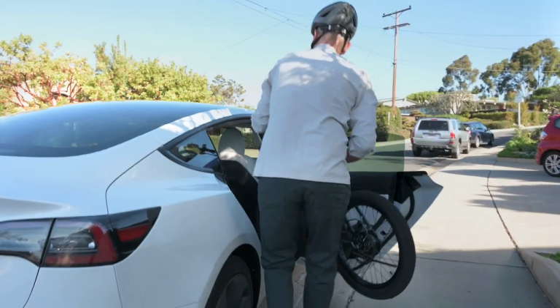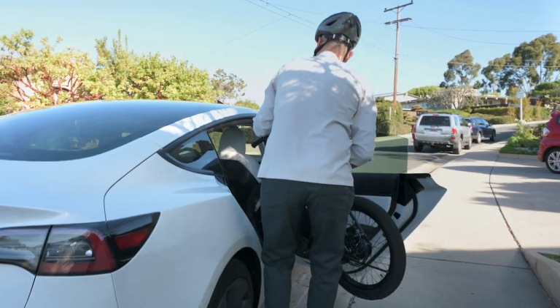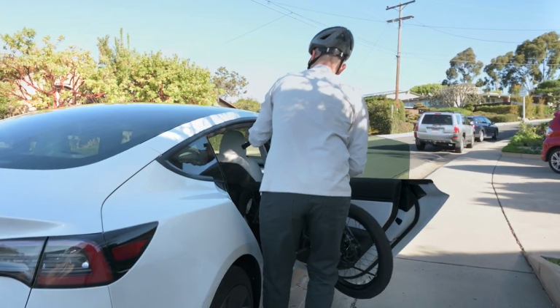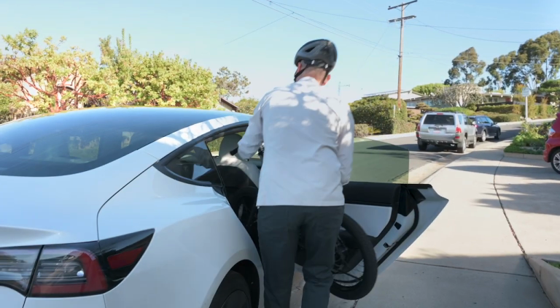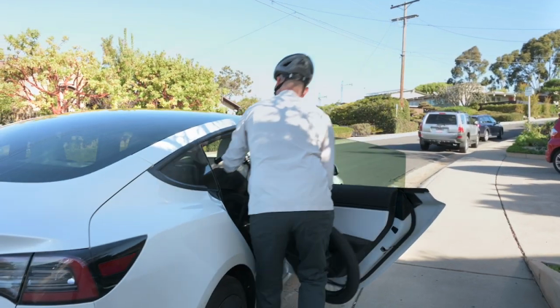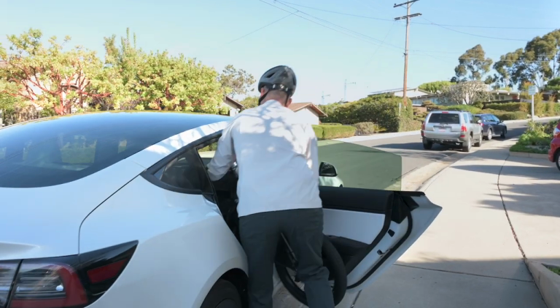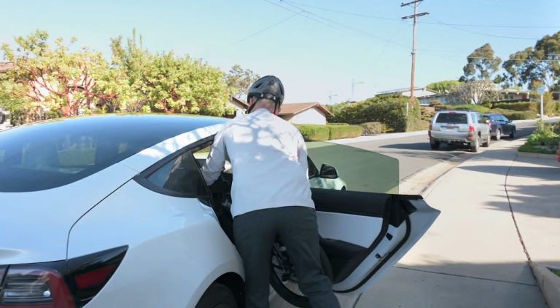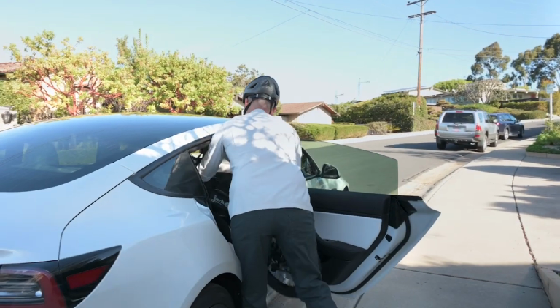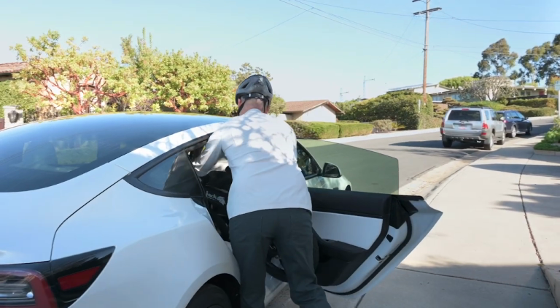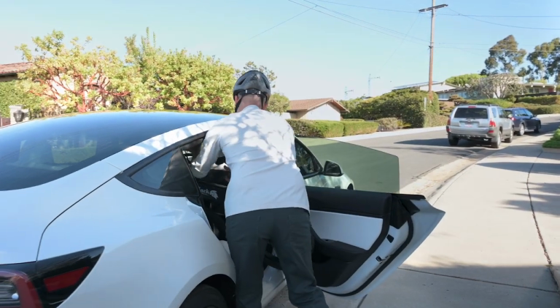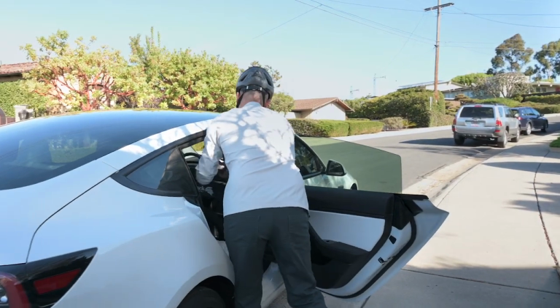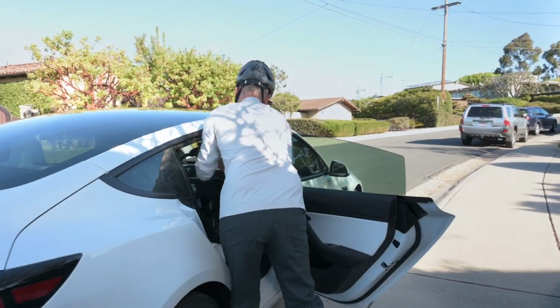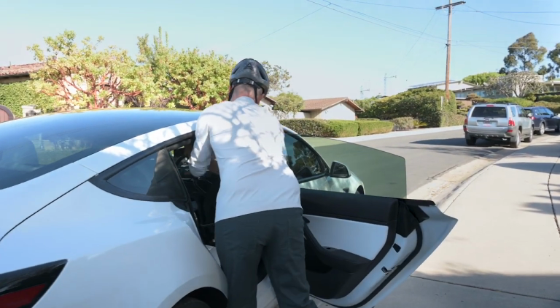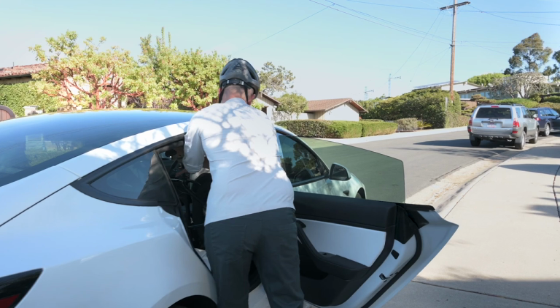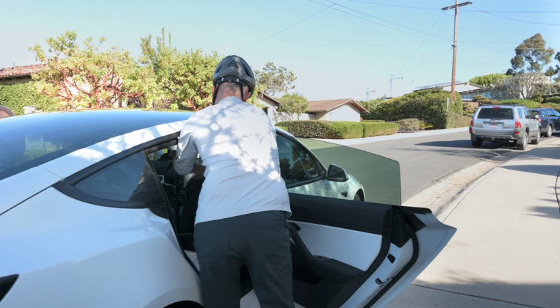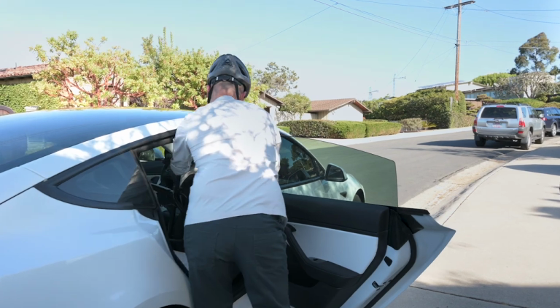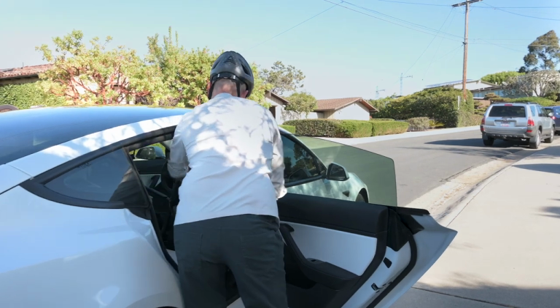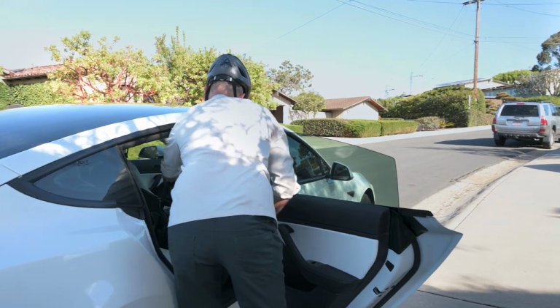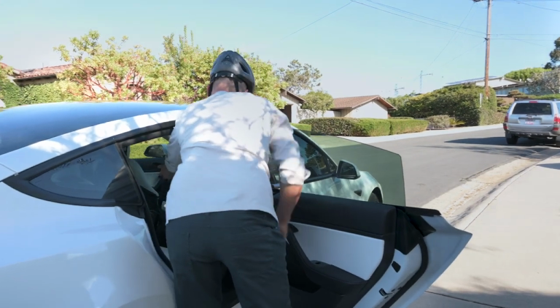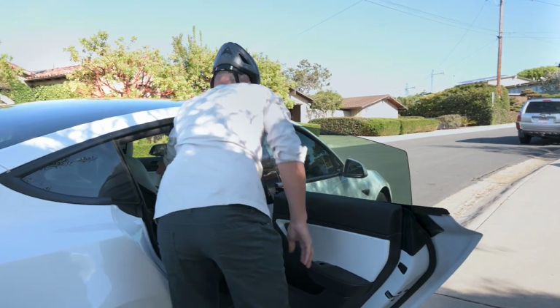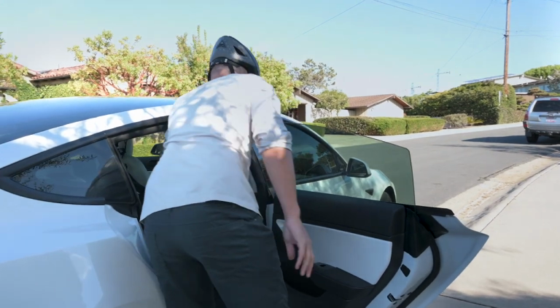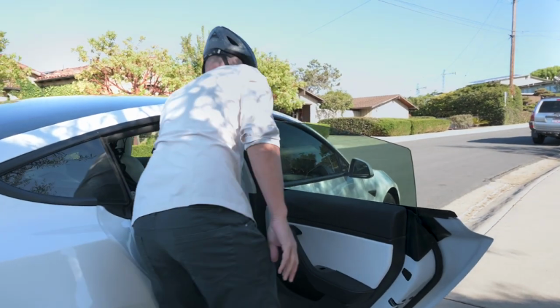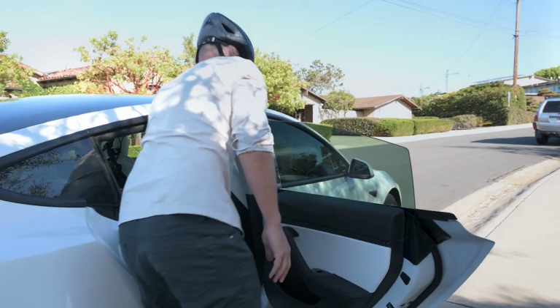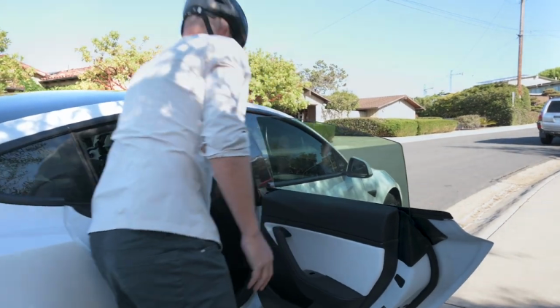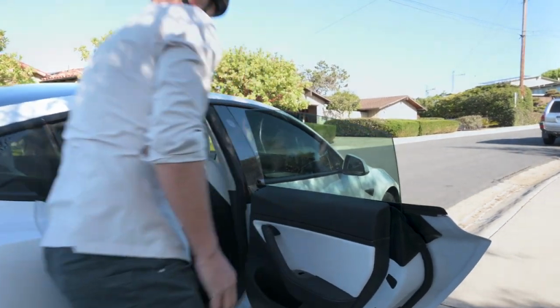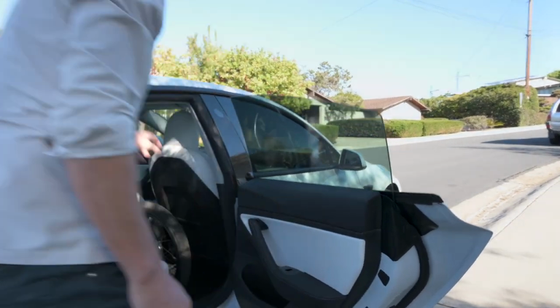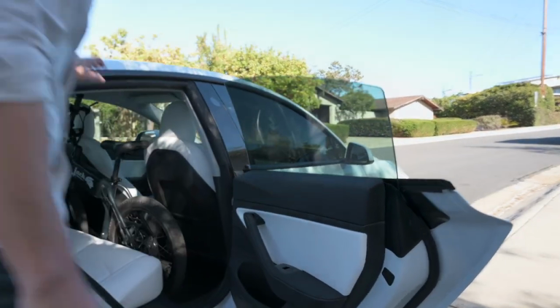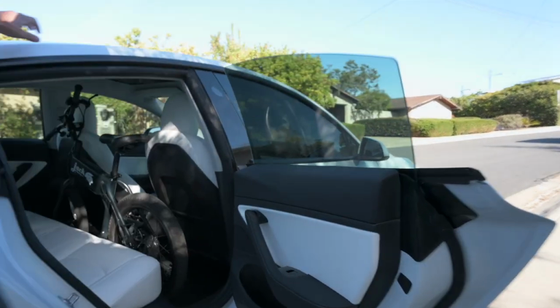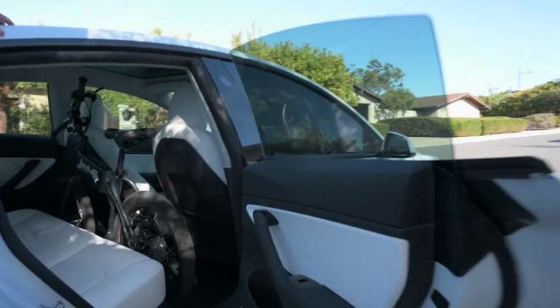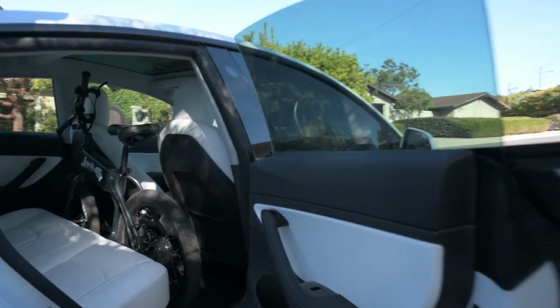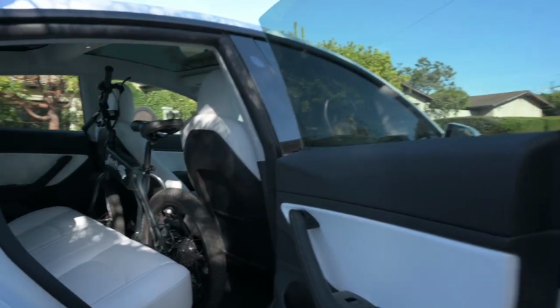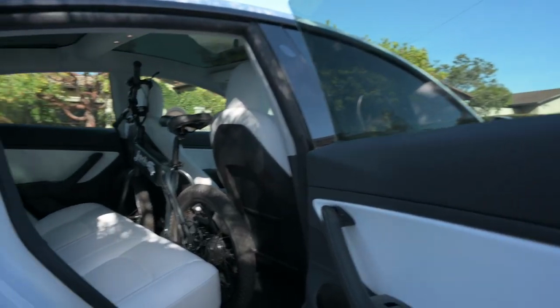When folded flat, simply throw it in the backseat of a car, or store it behind a door, or in a closet.